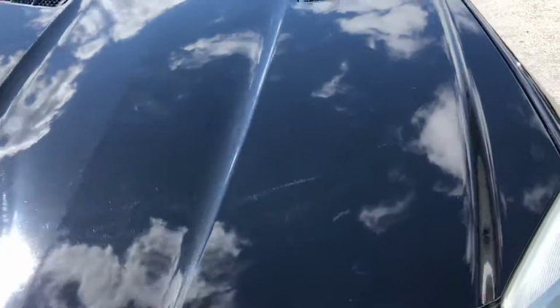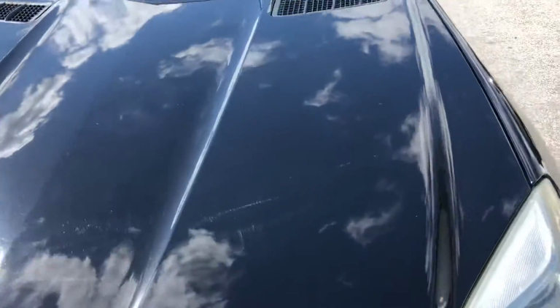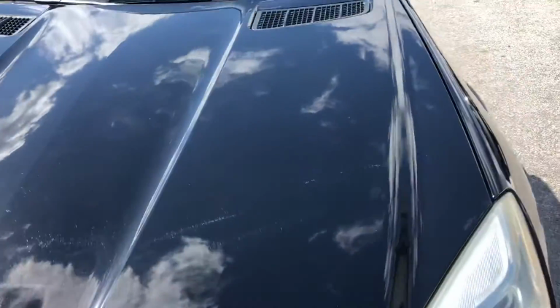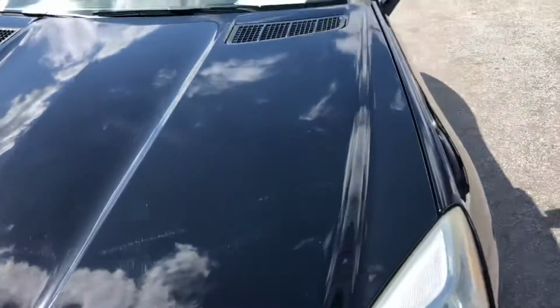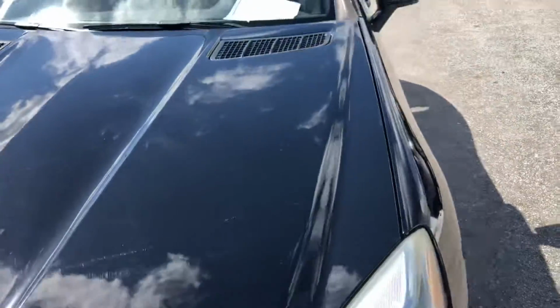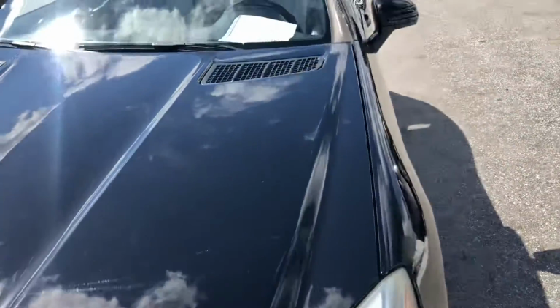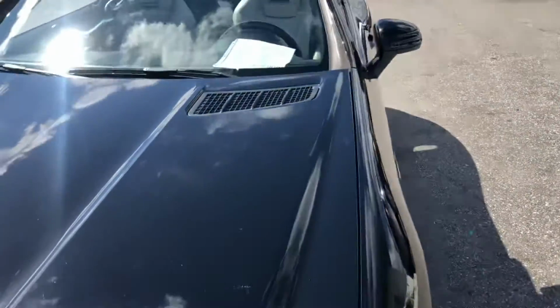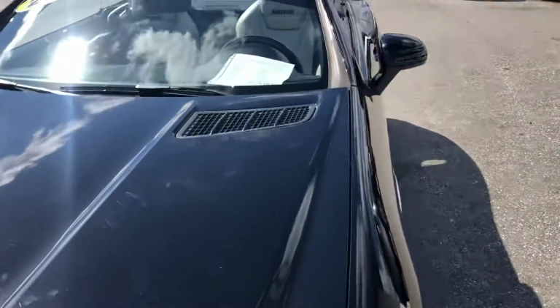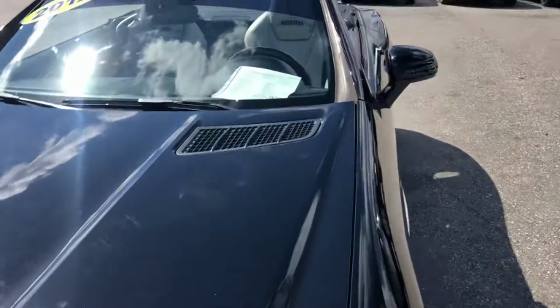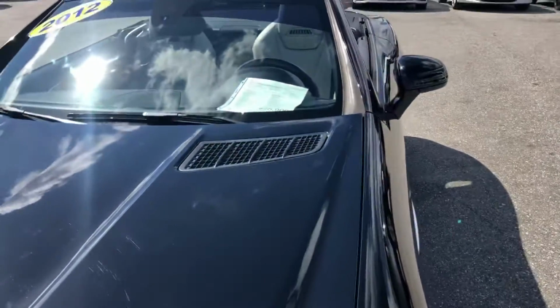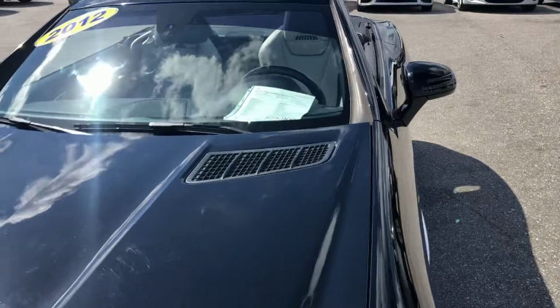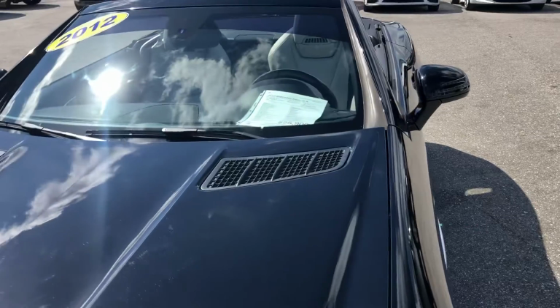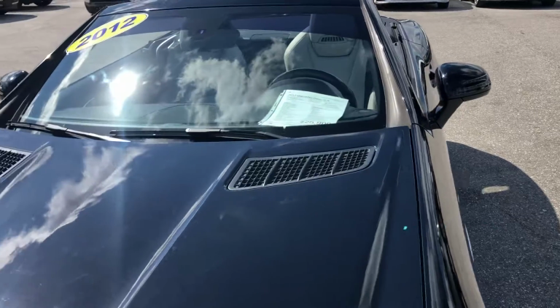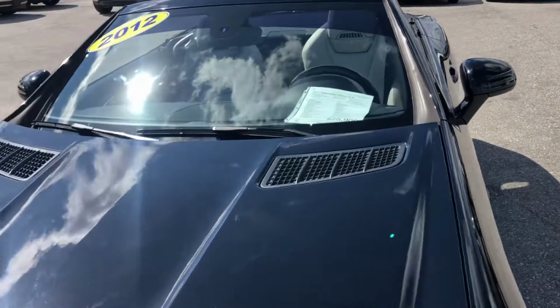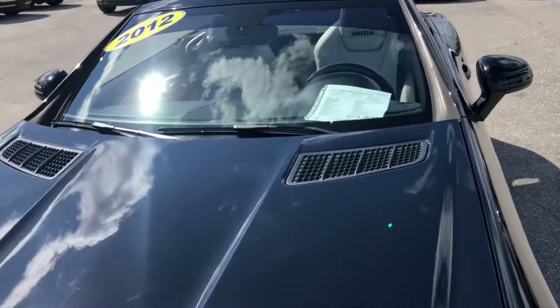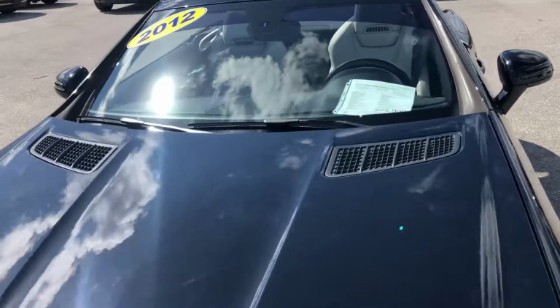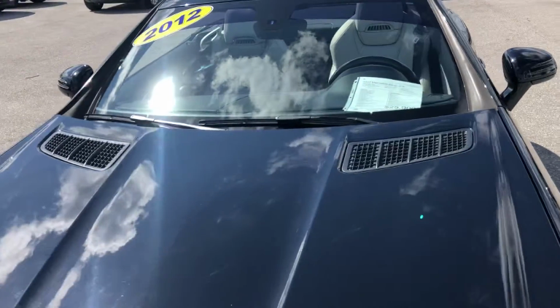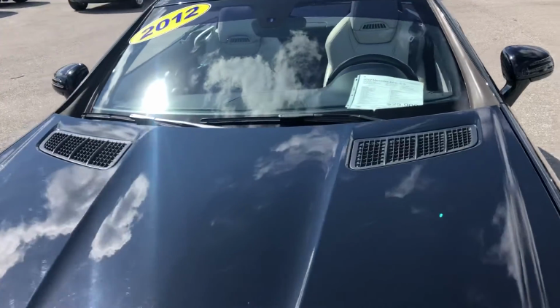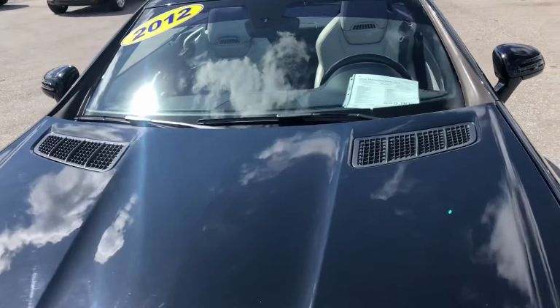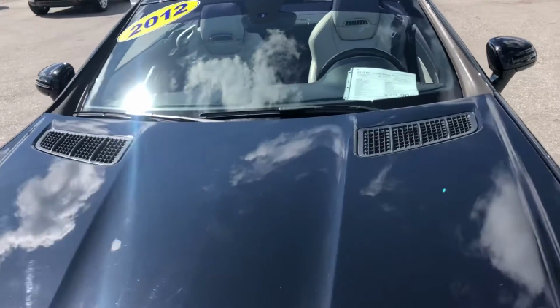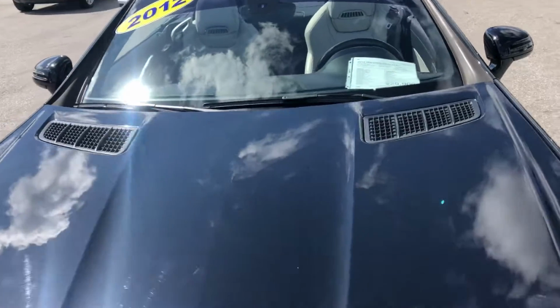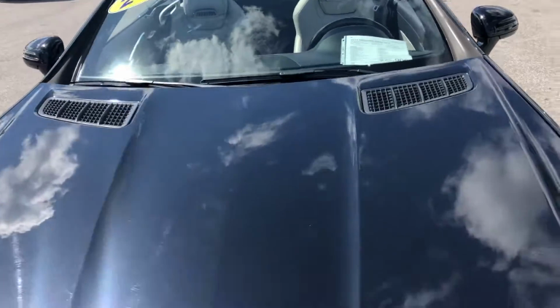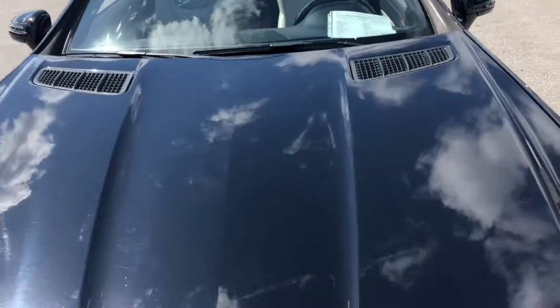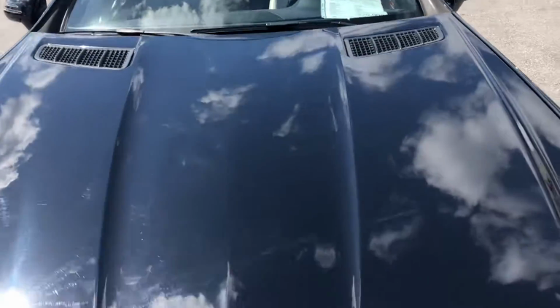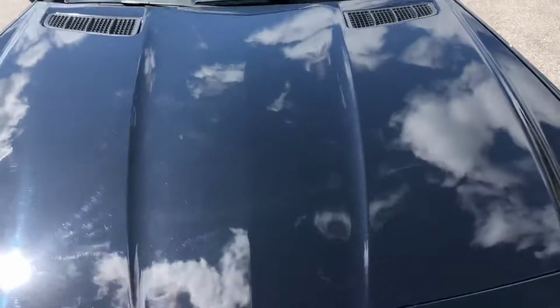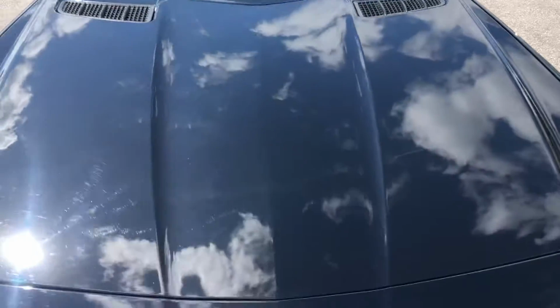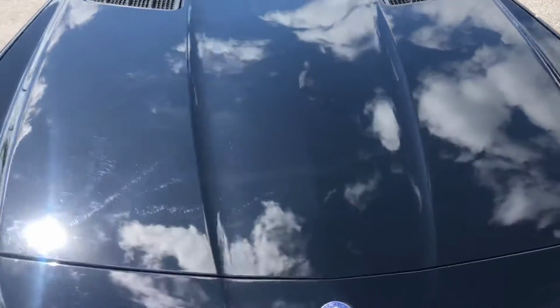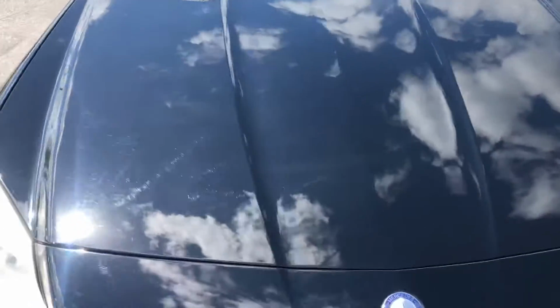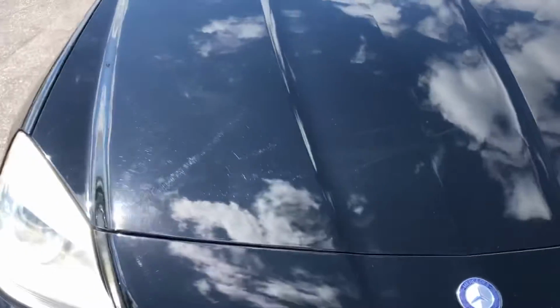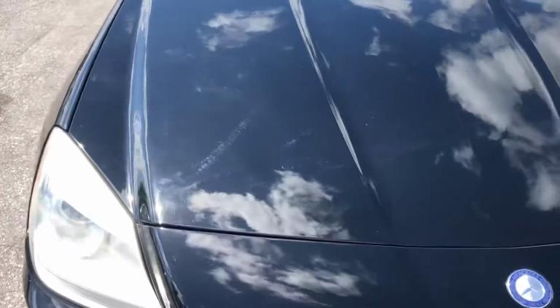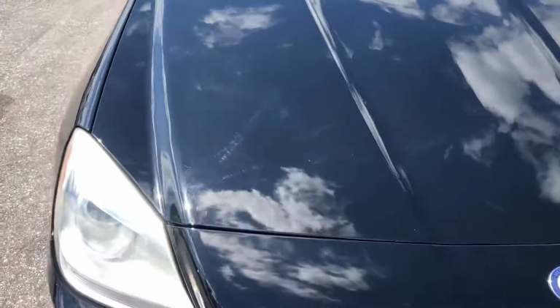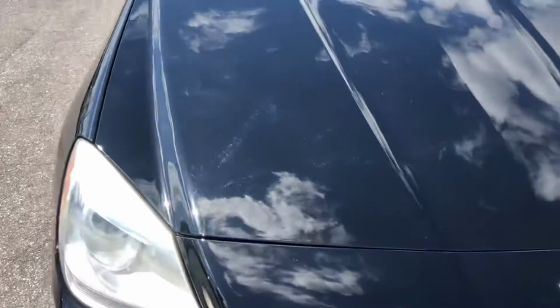Taking a look at the hood — a few scratches, maybe a few chips.